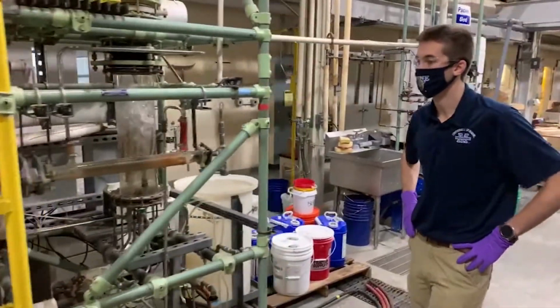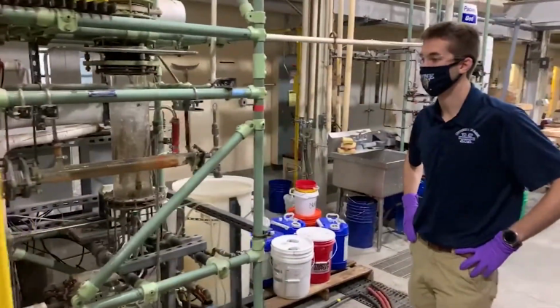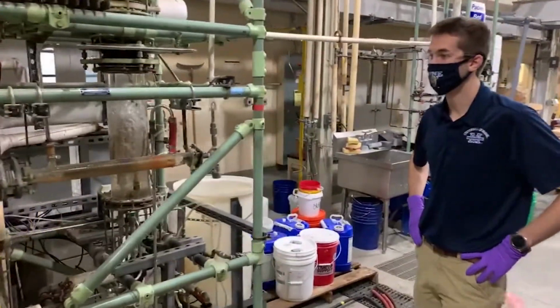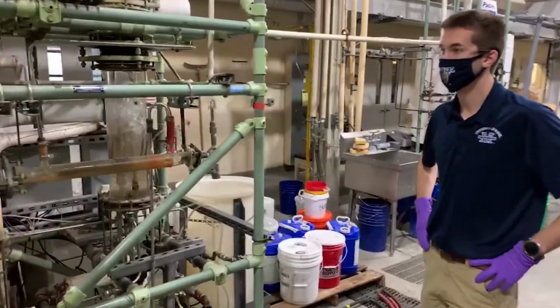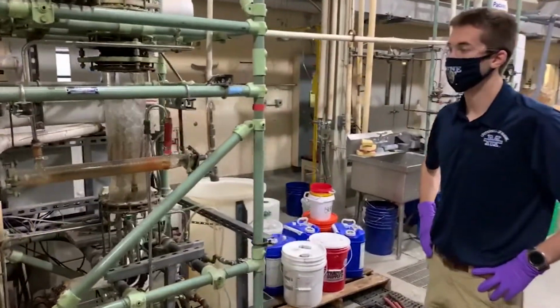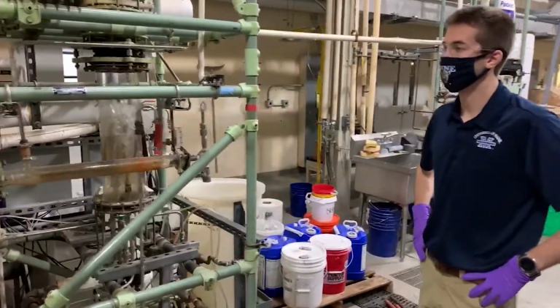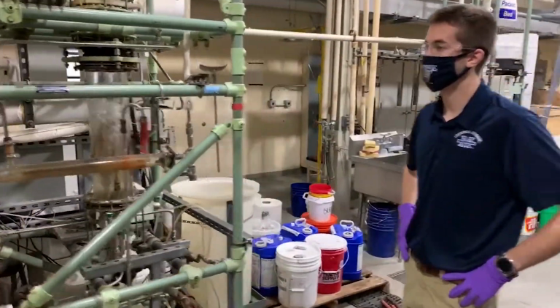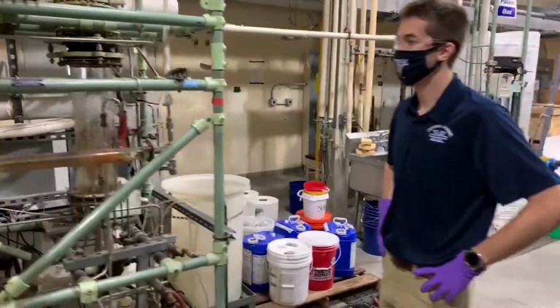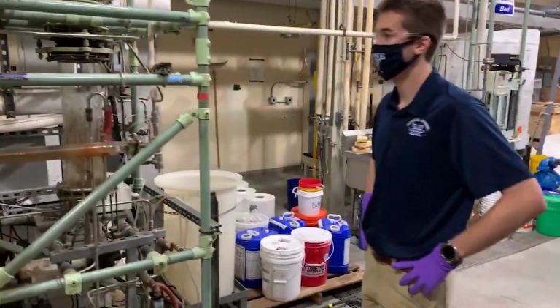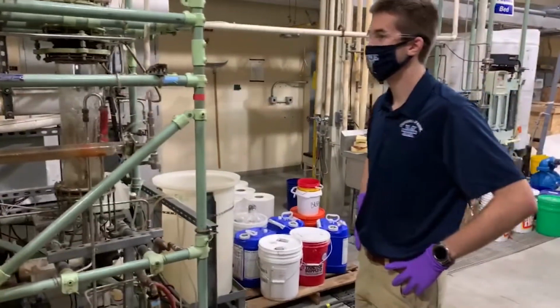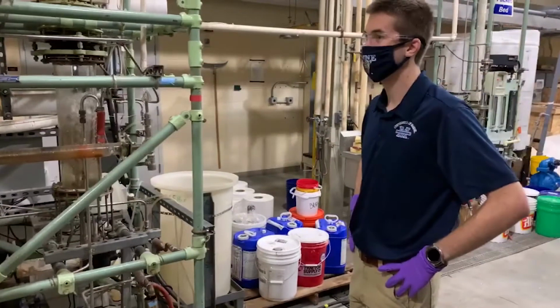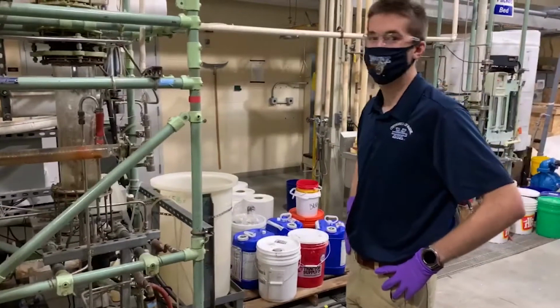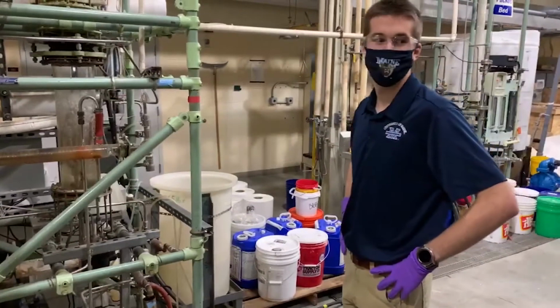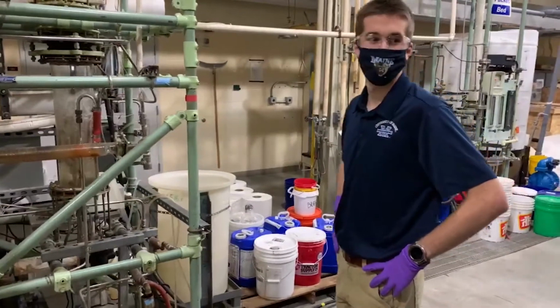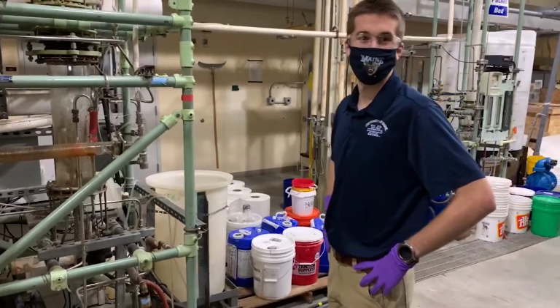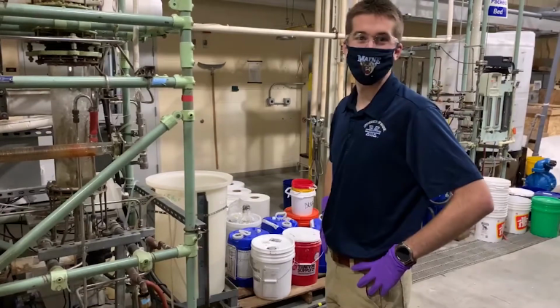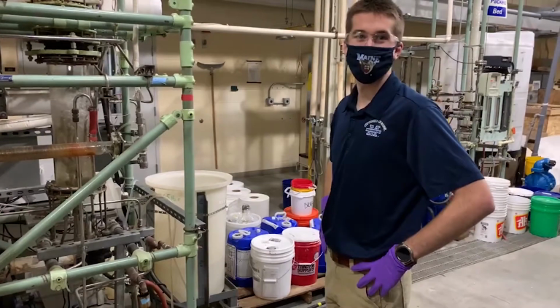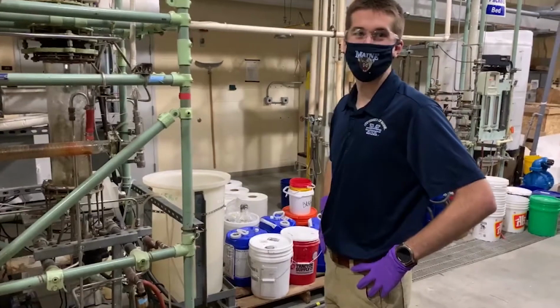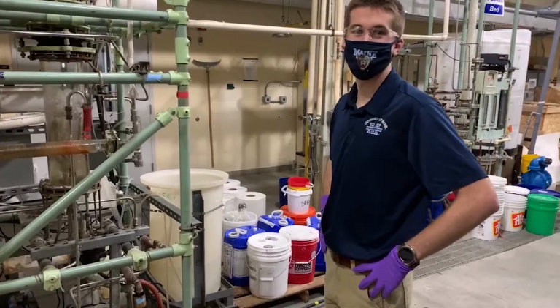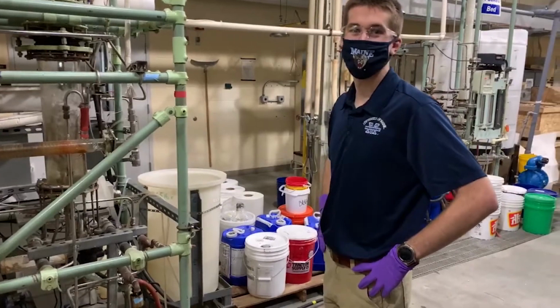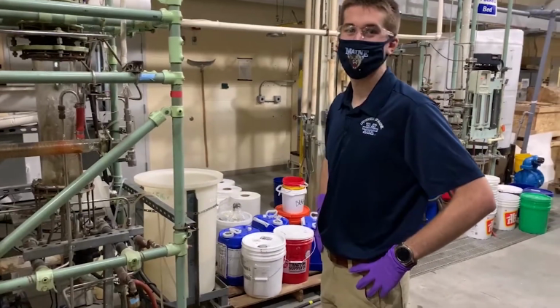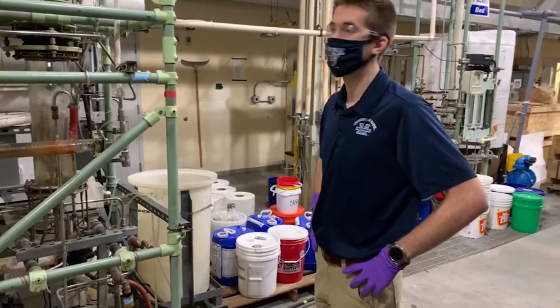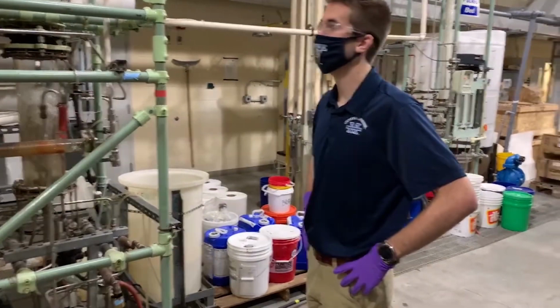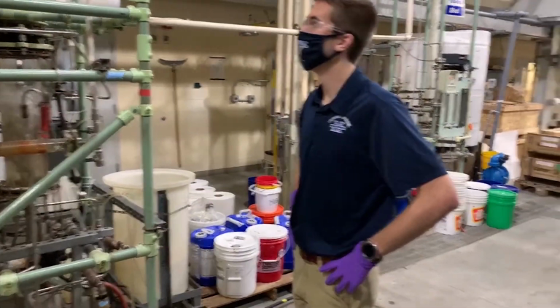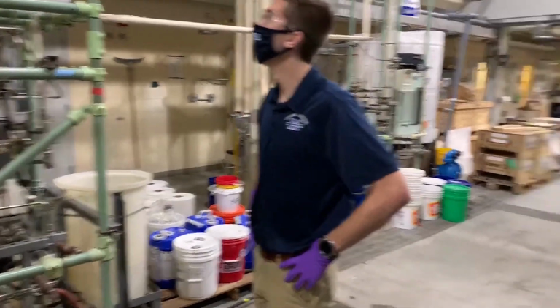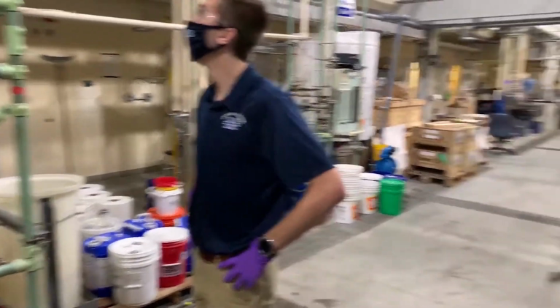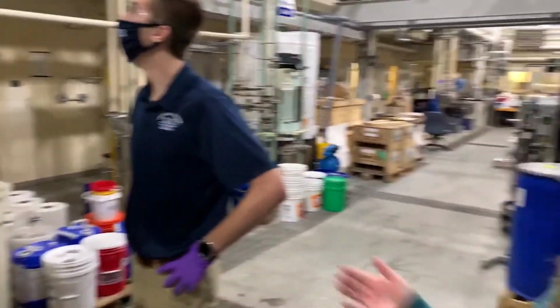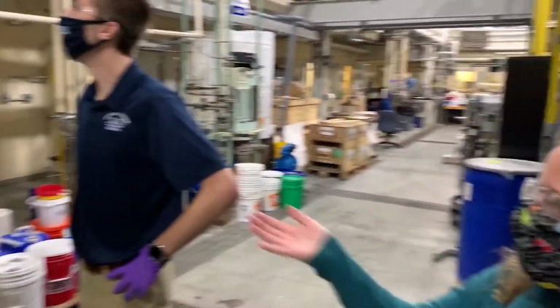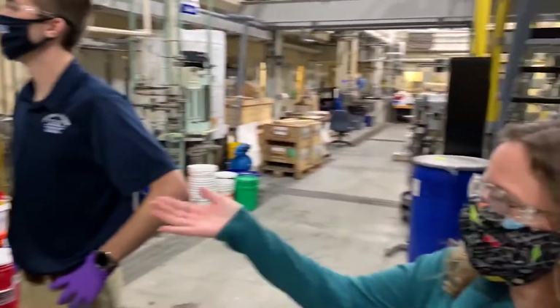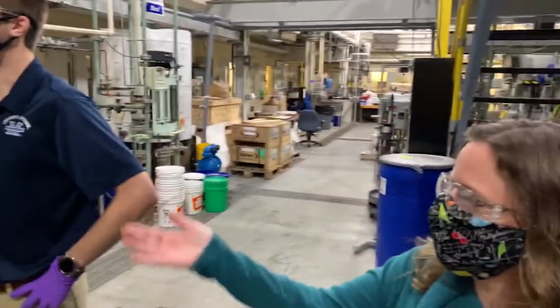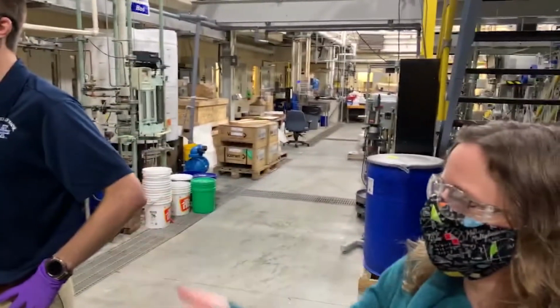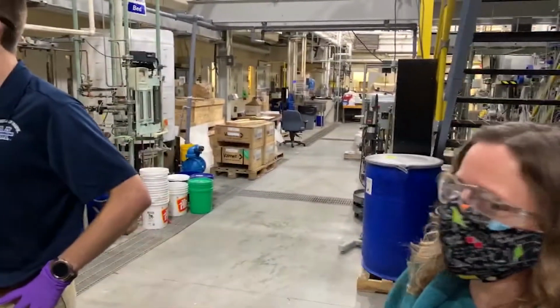This is our distillation column in action. You can see it bubbling away.